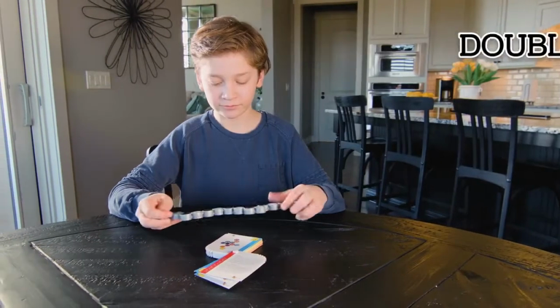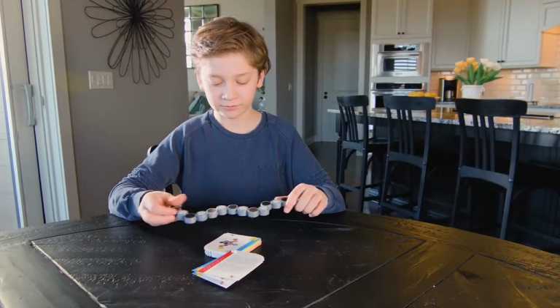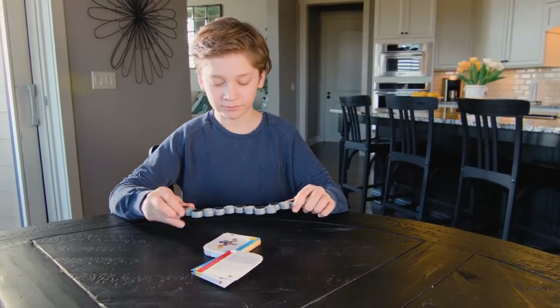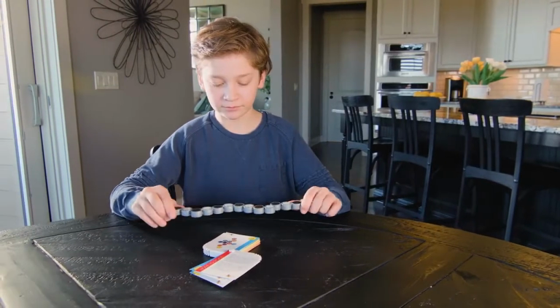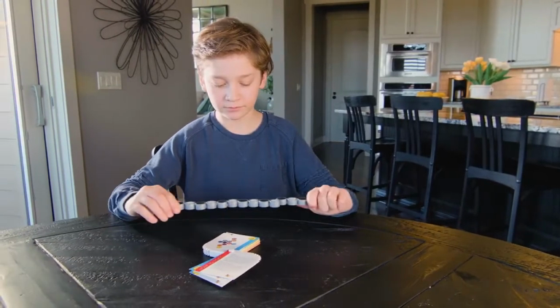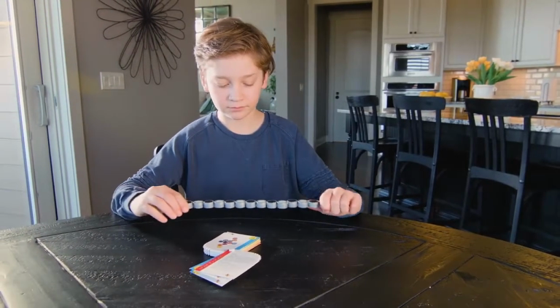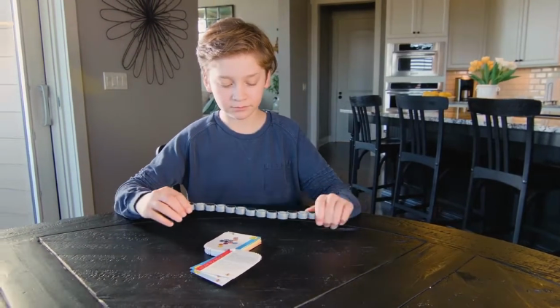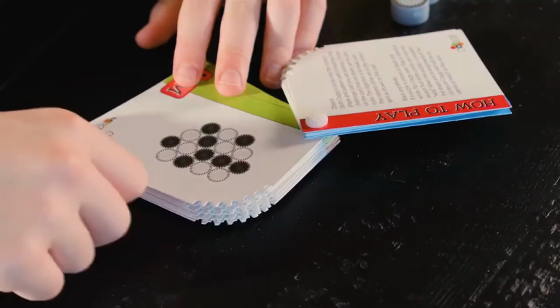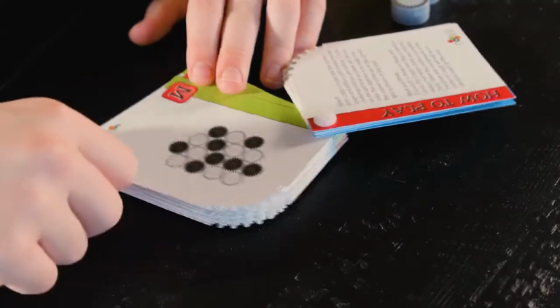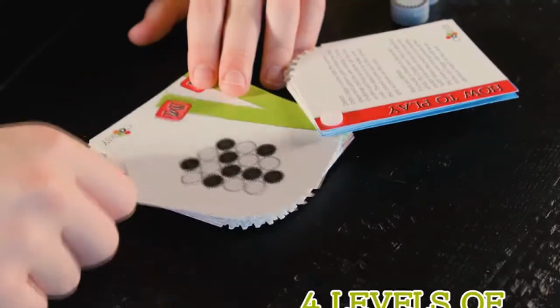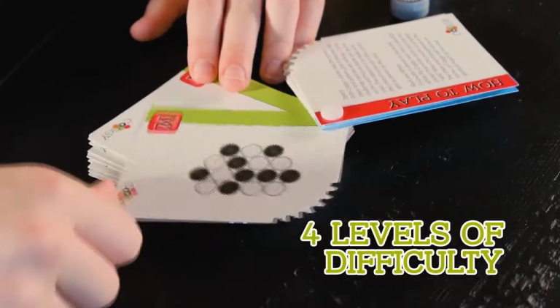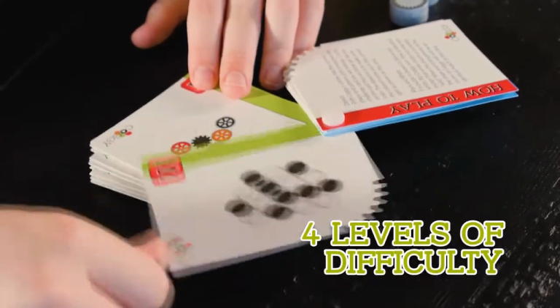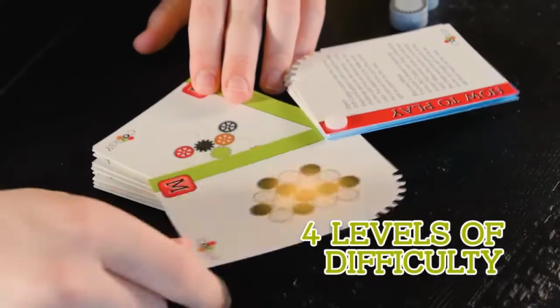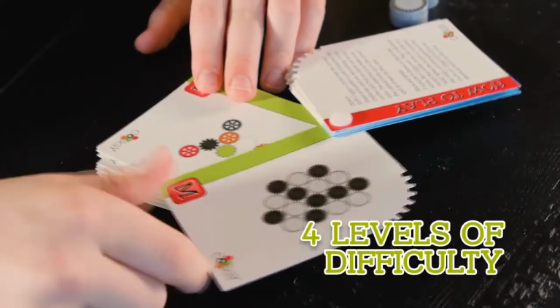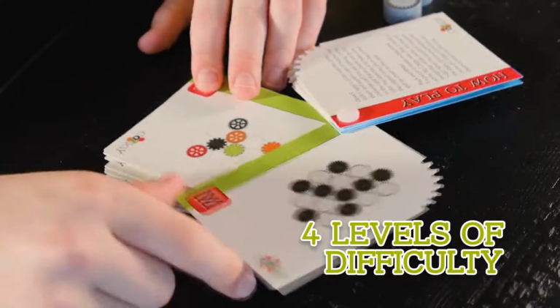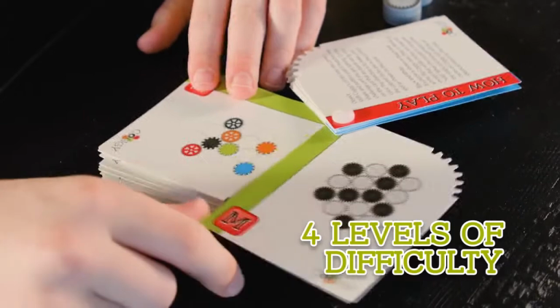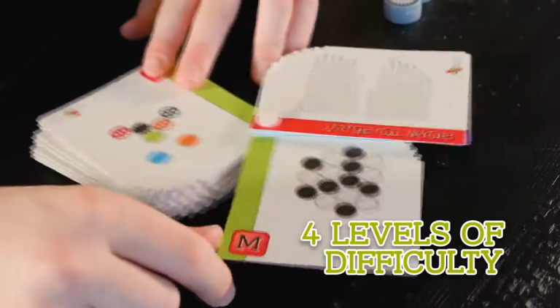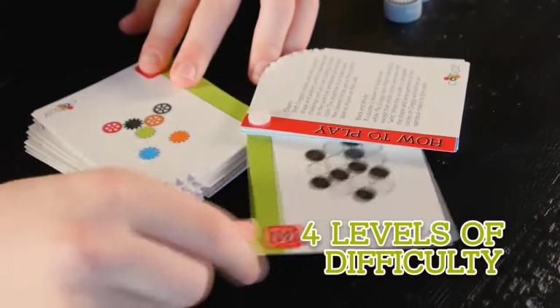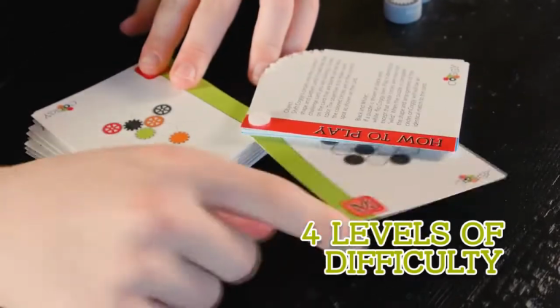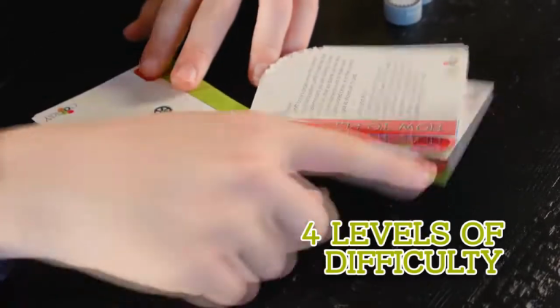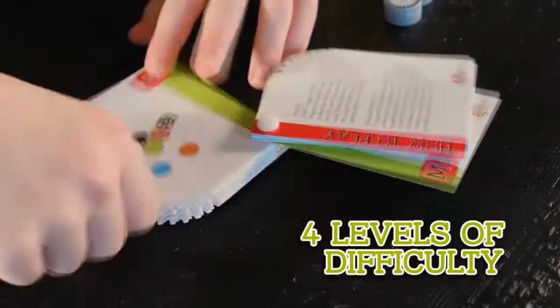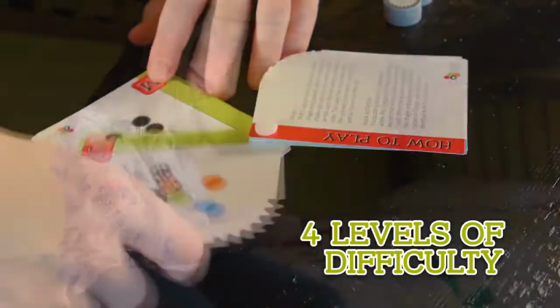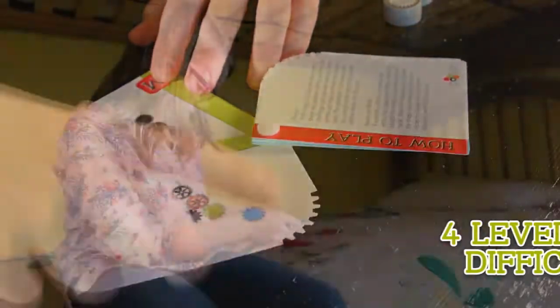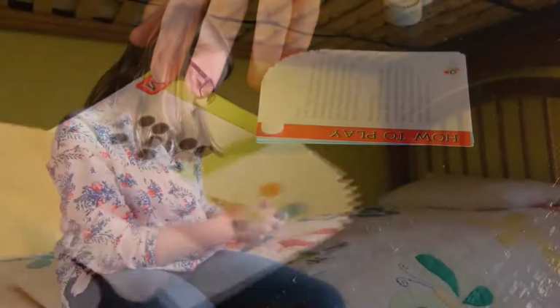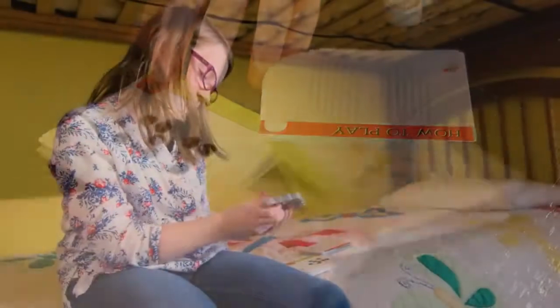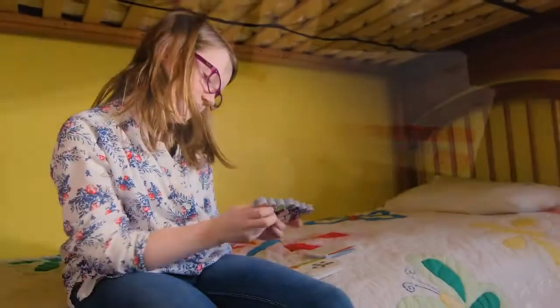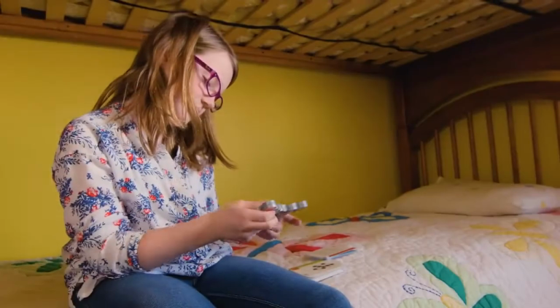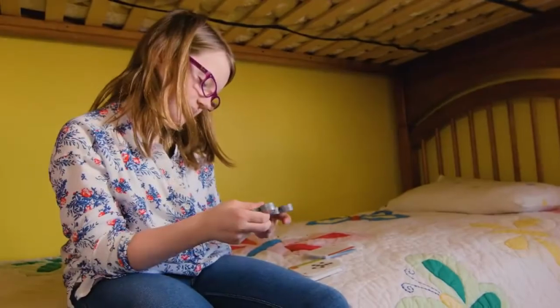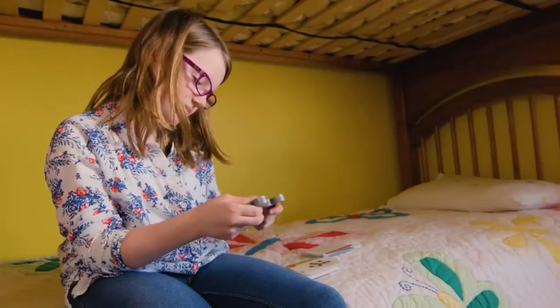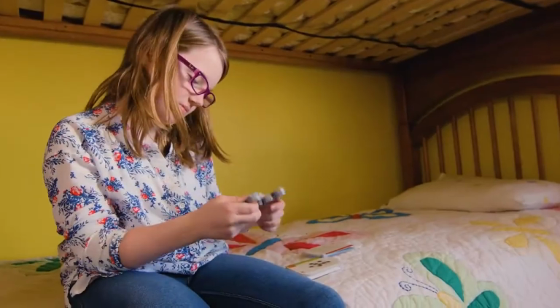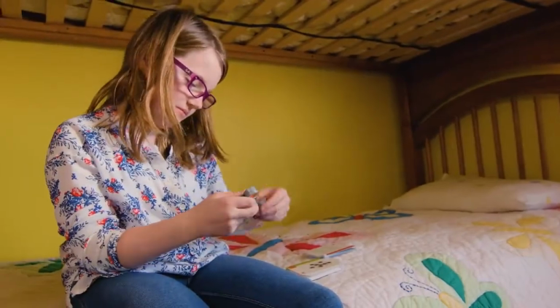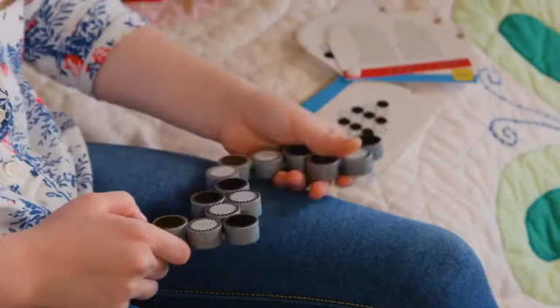With four difficulty levels, Coggy engages every player's visual-spatial skills, critical thinking, and logic.